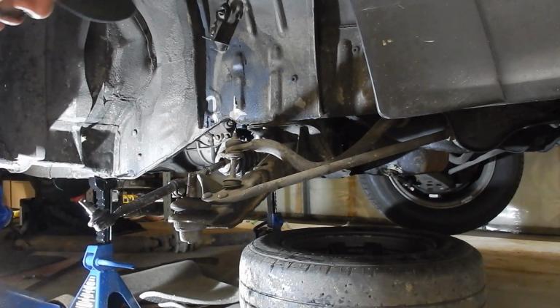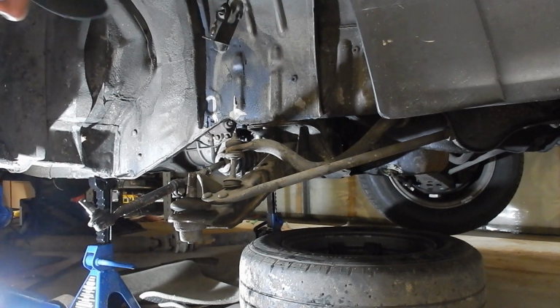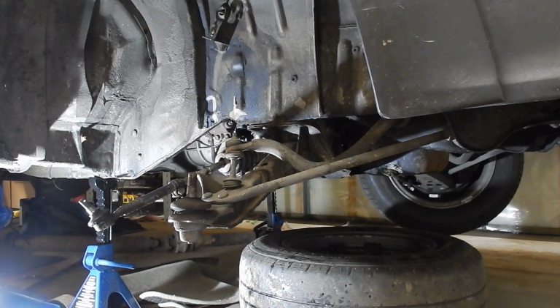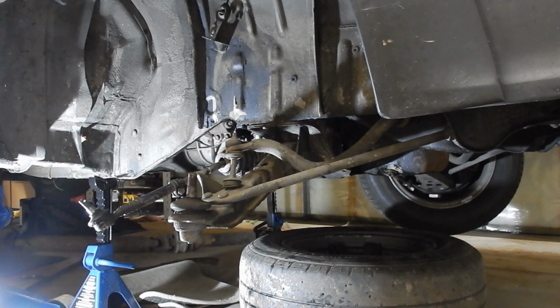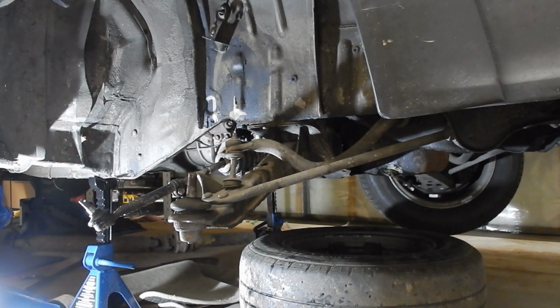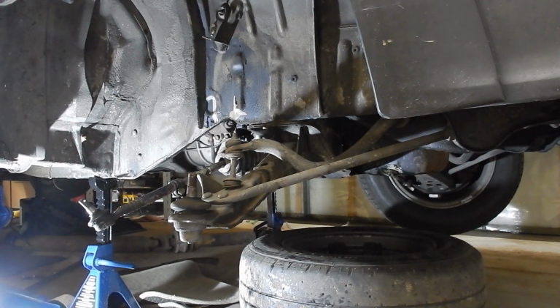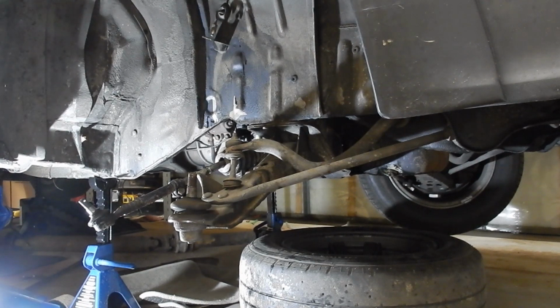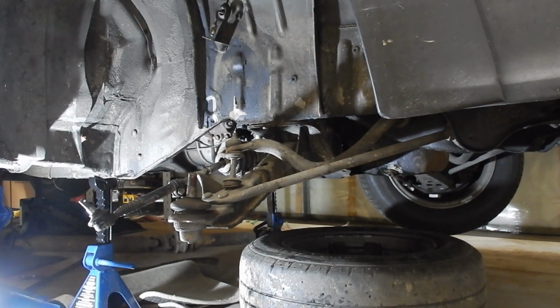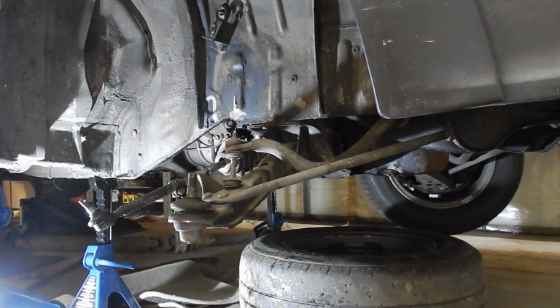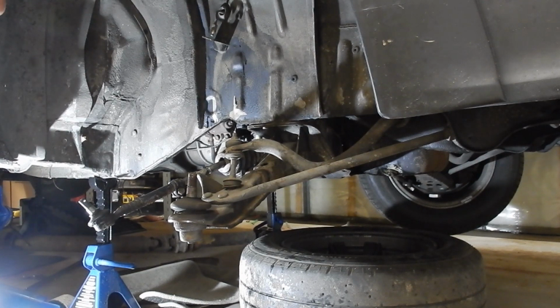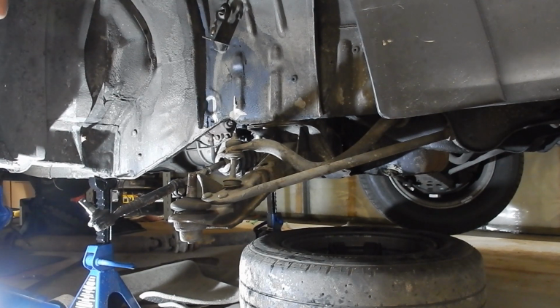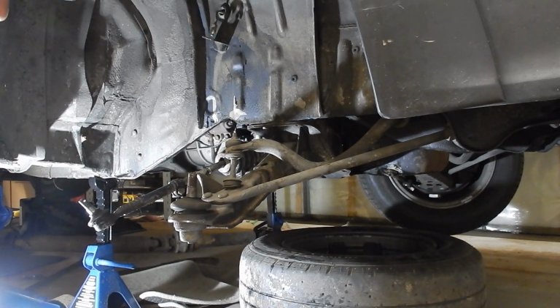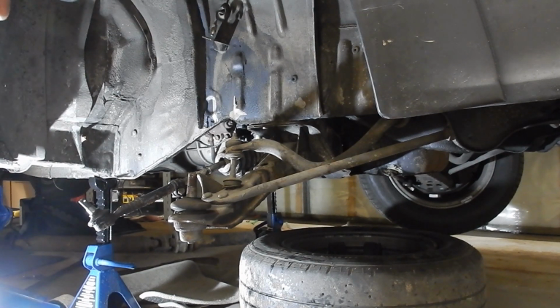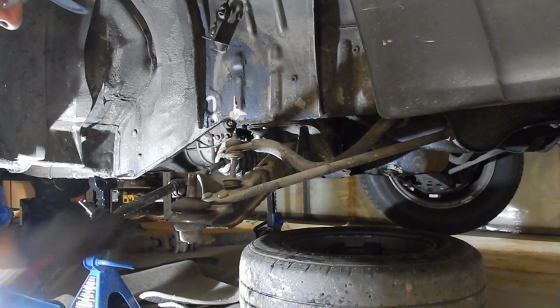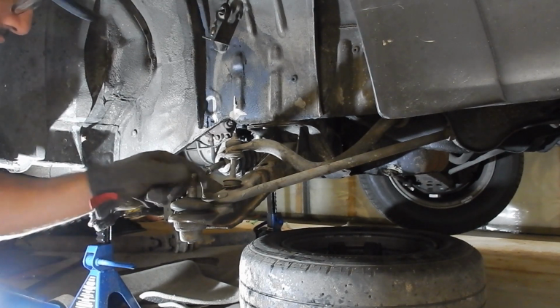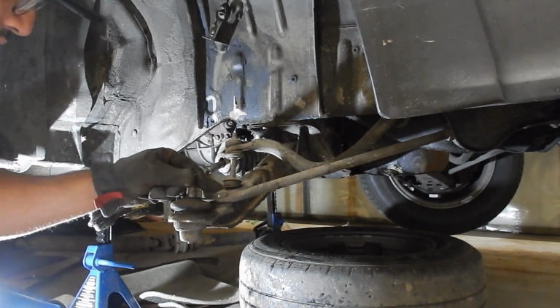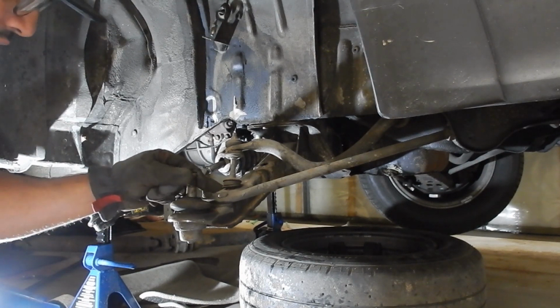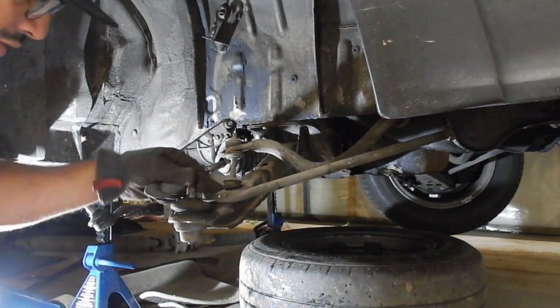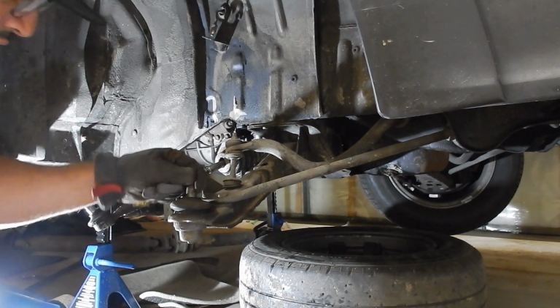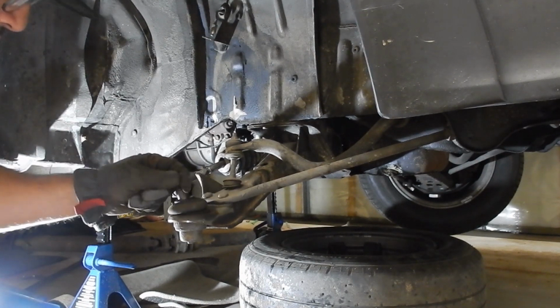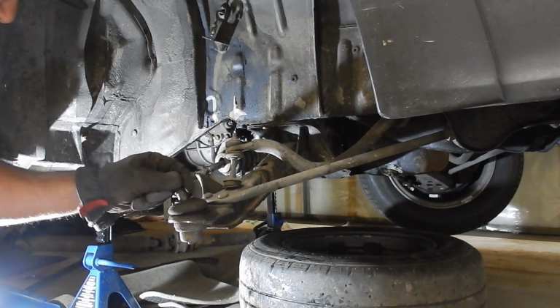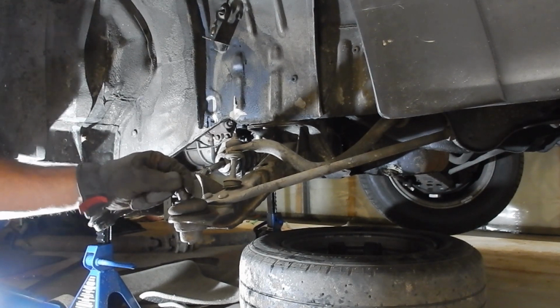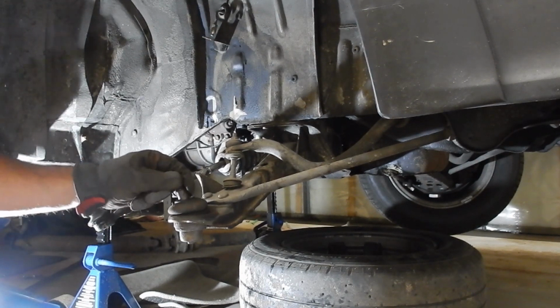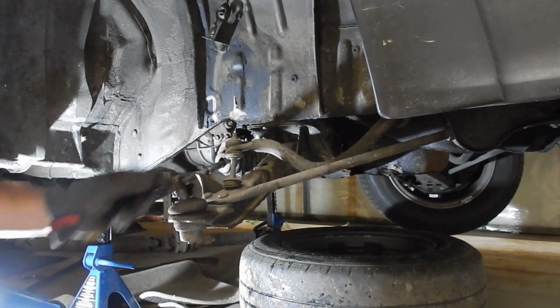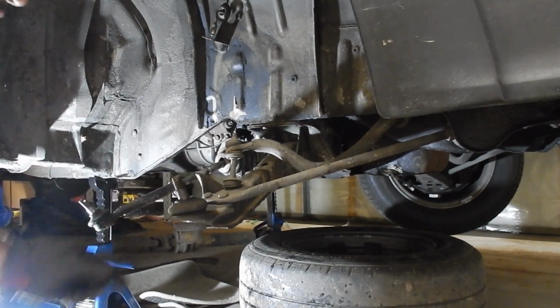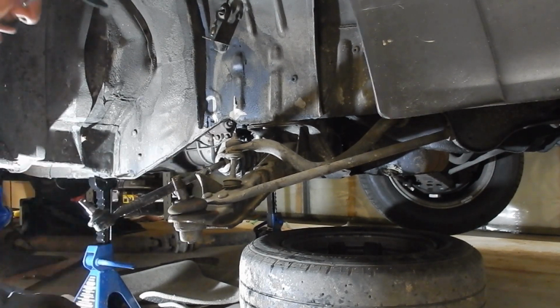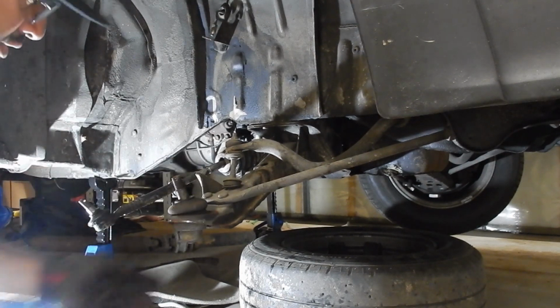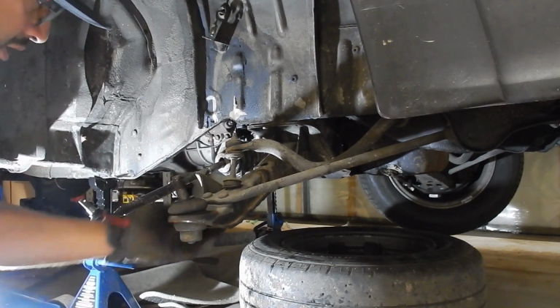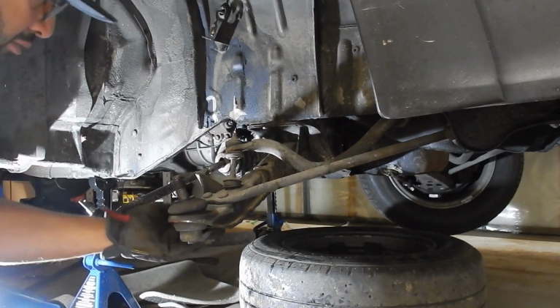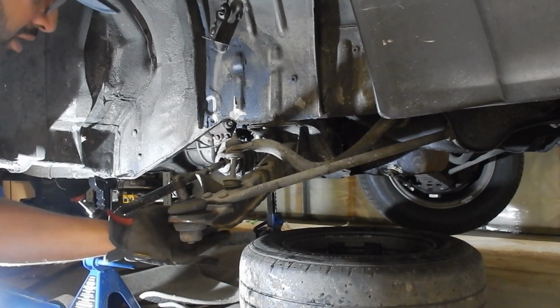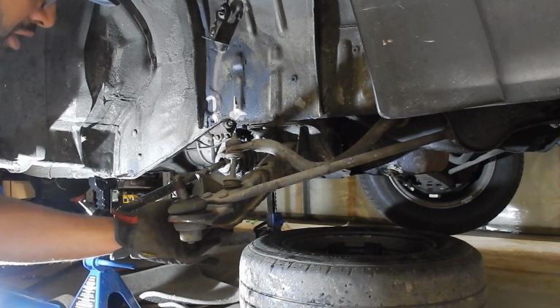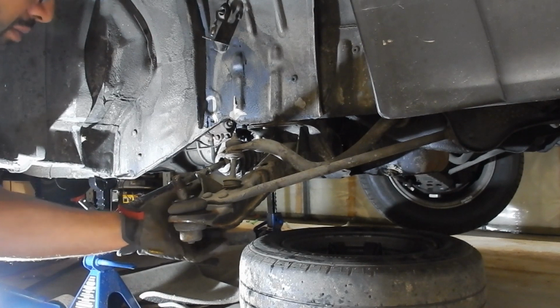Give that a coat of paint, clean it up. Ball joint's not in the best shape.